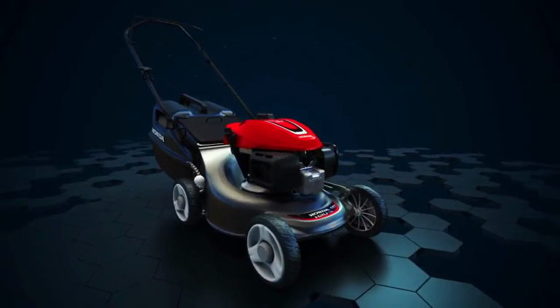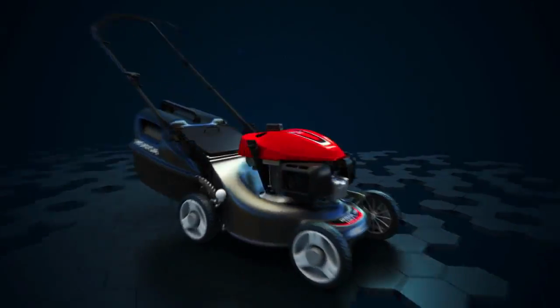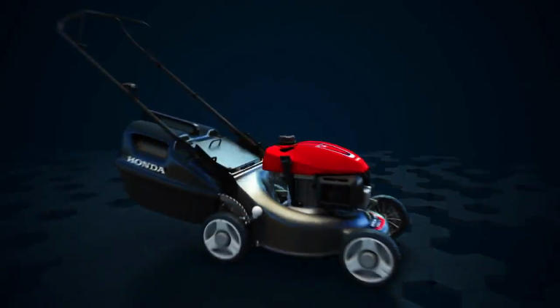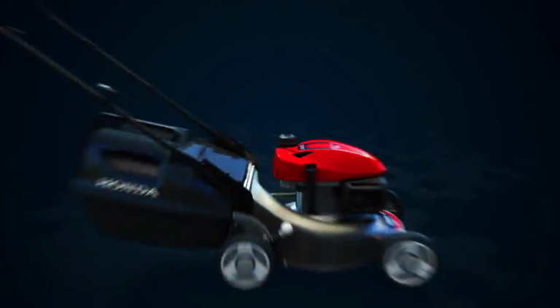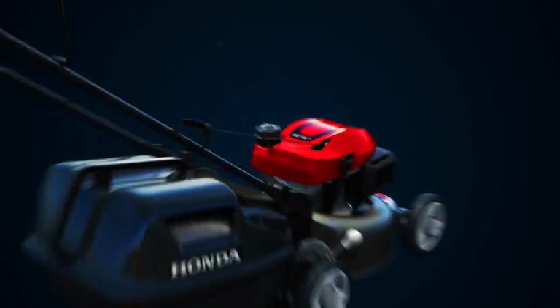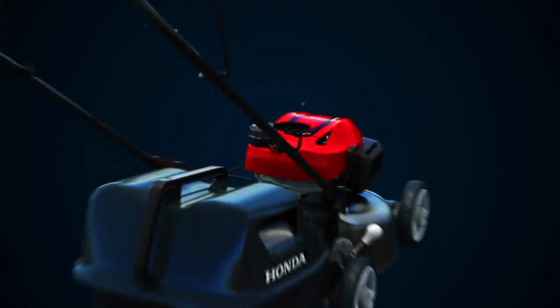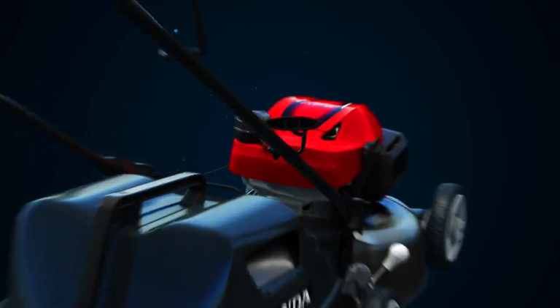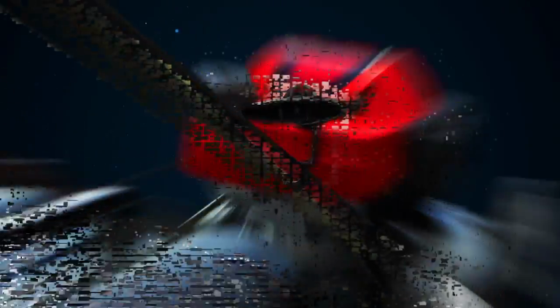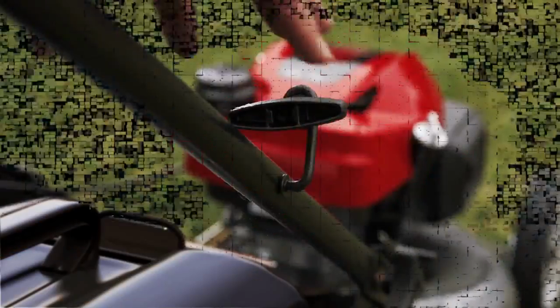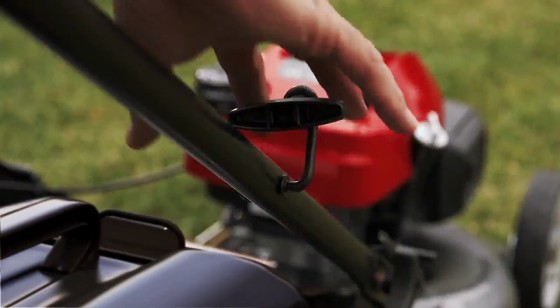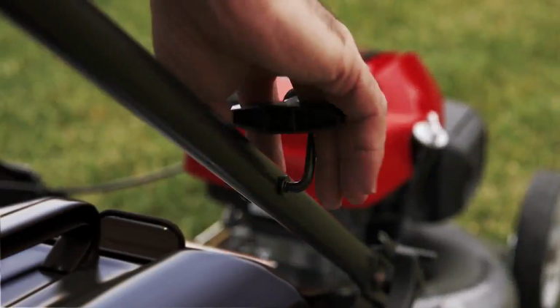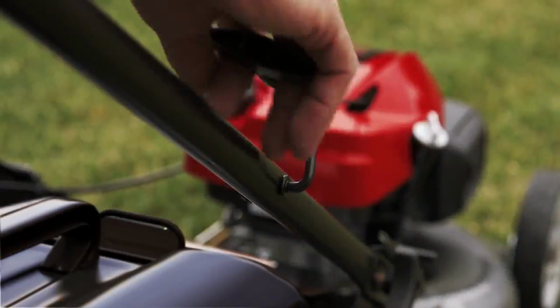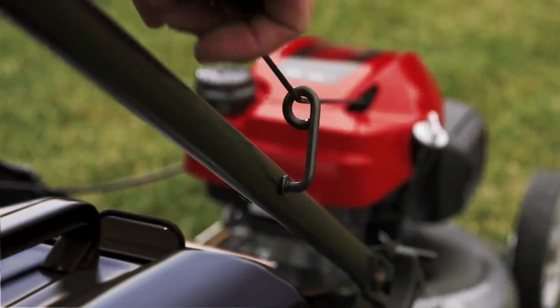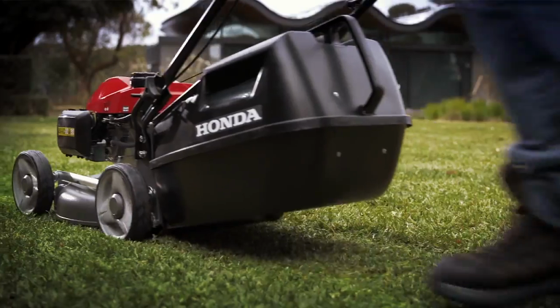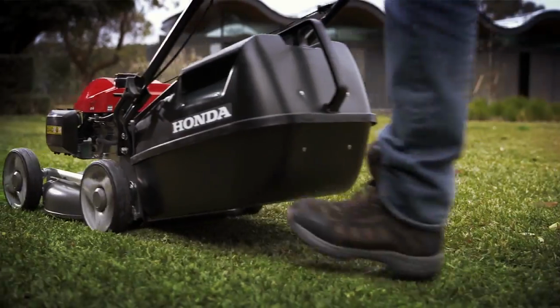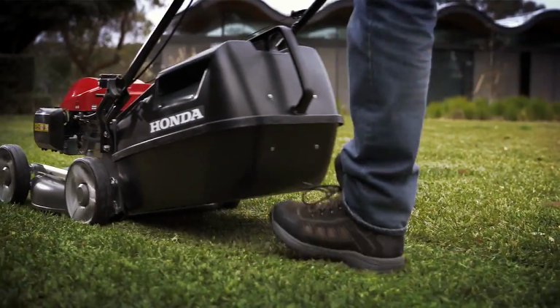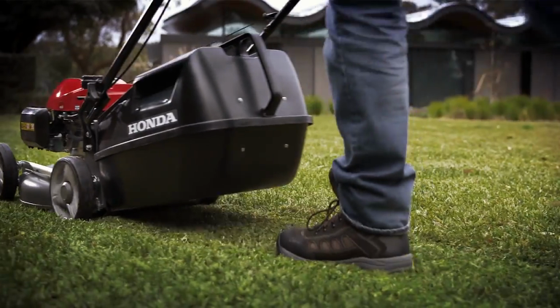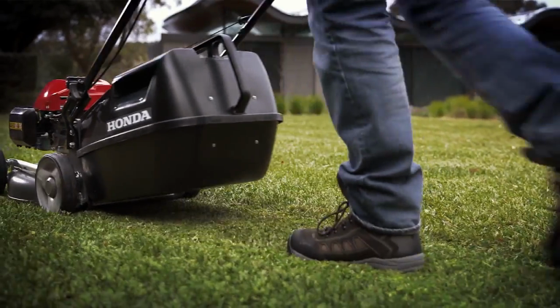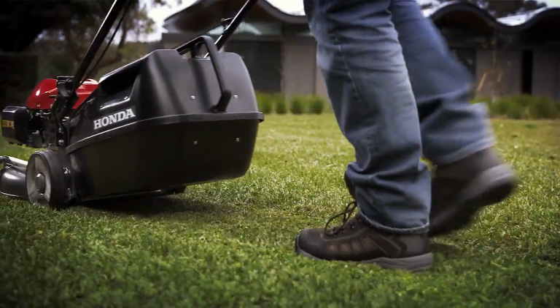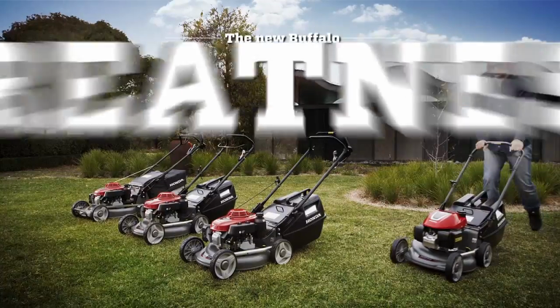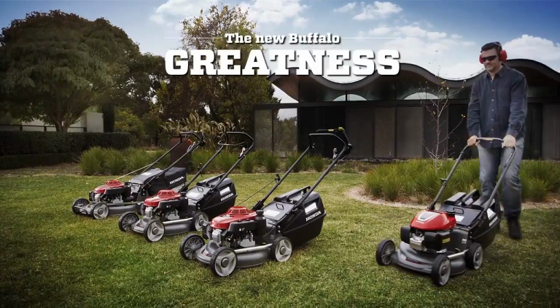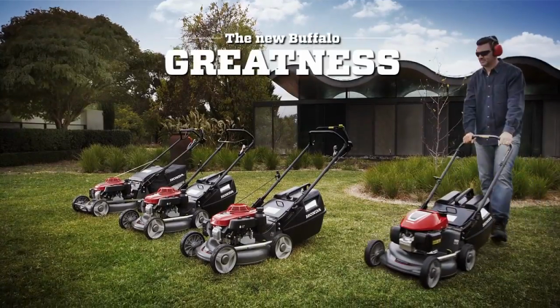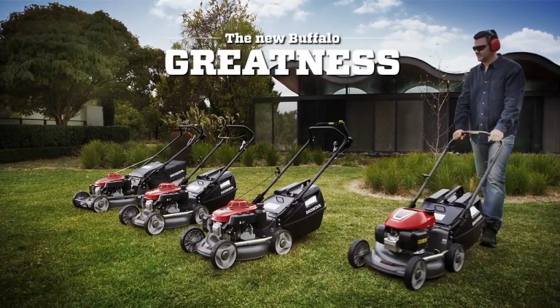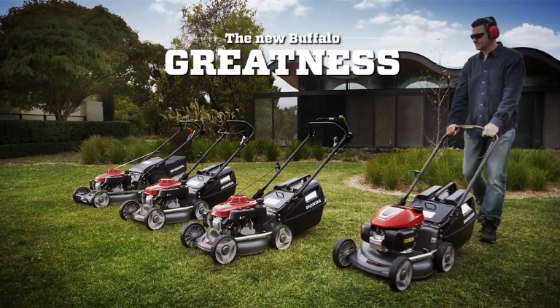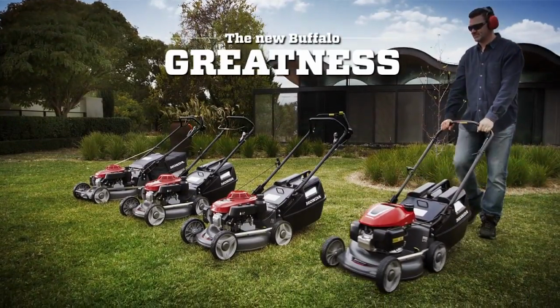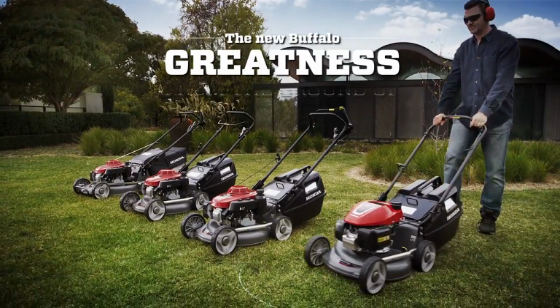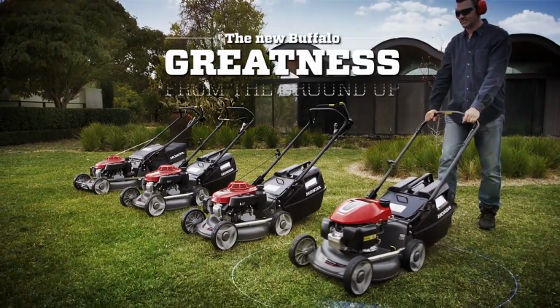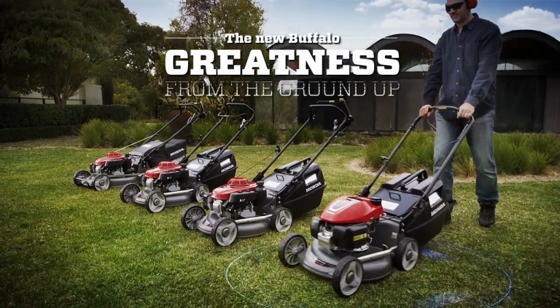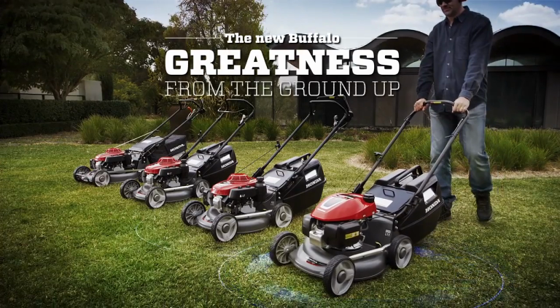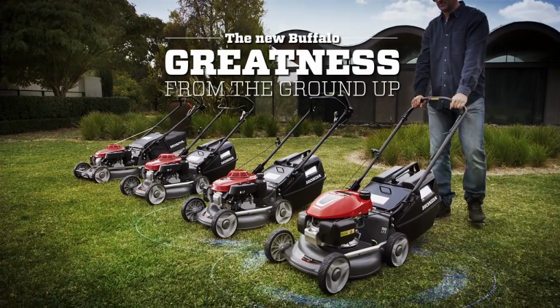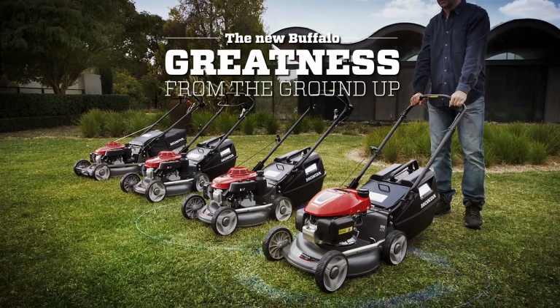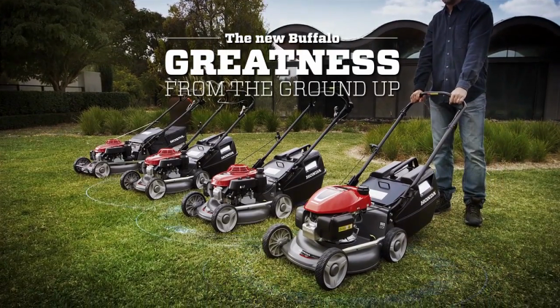The all-new Honda Buffalo. Greatness from the ground up.